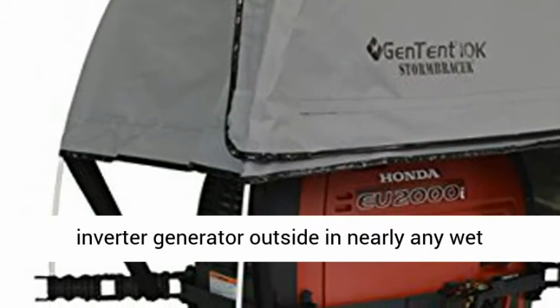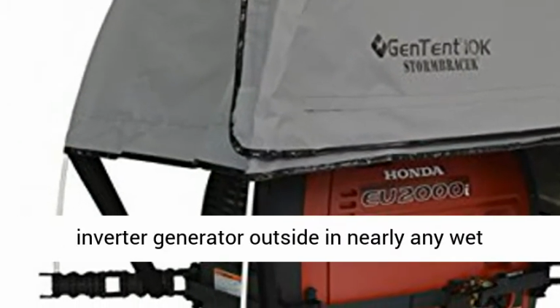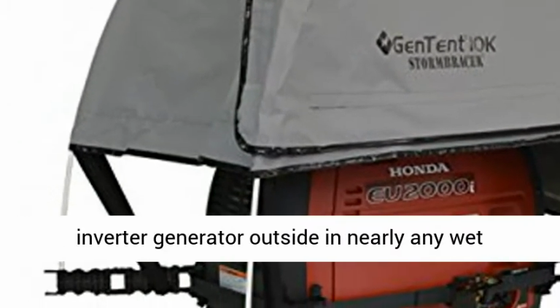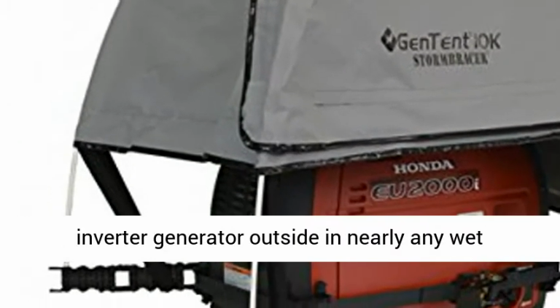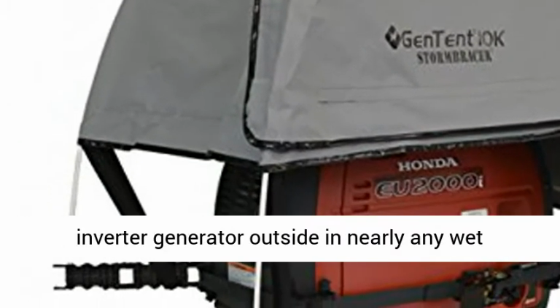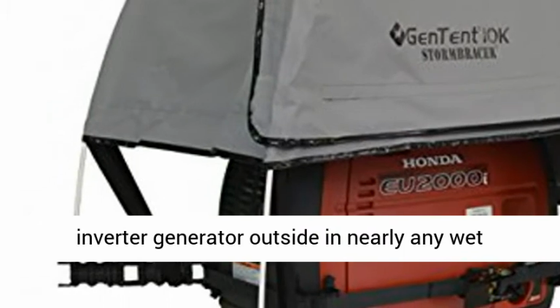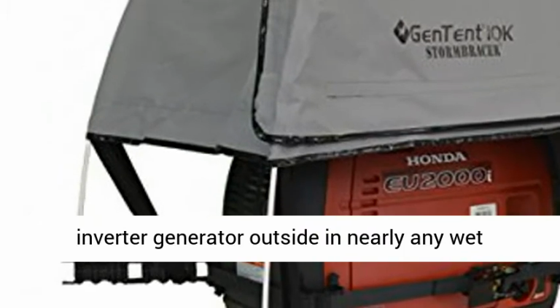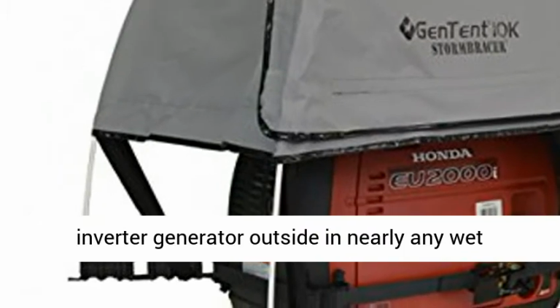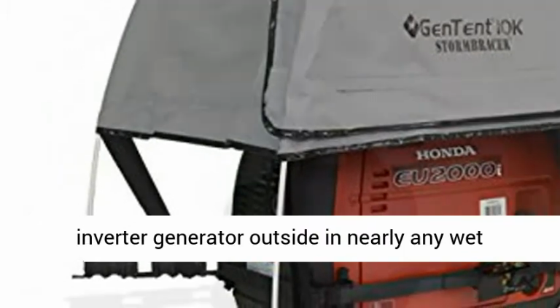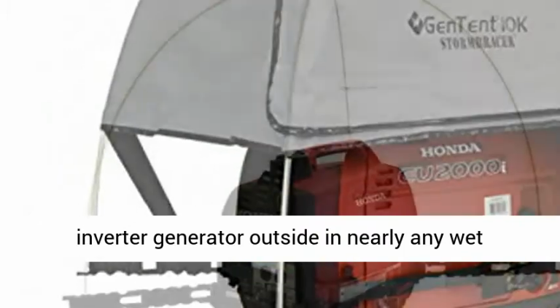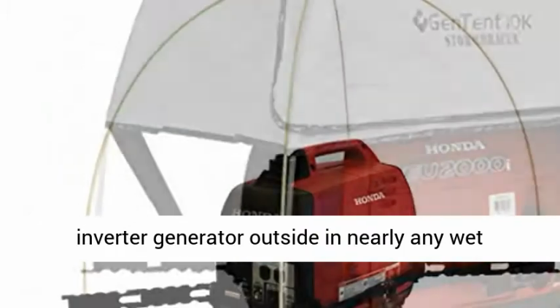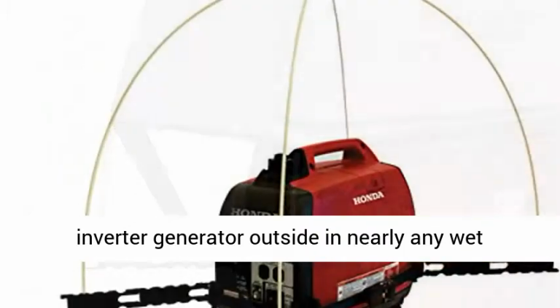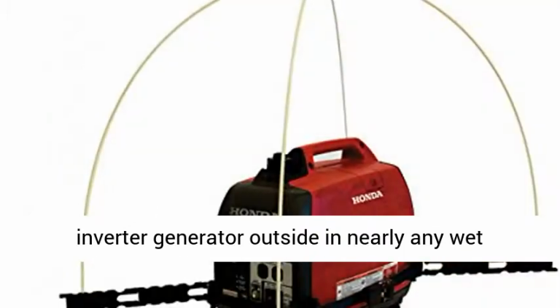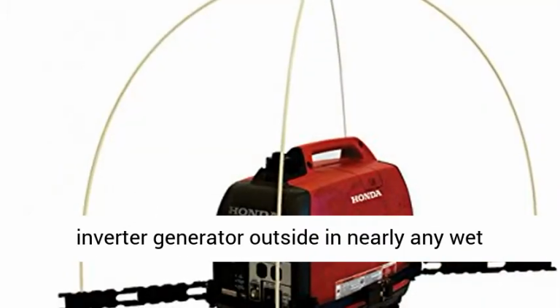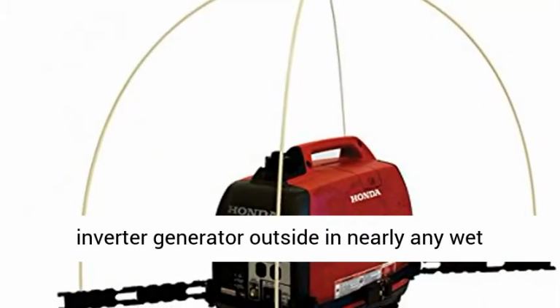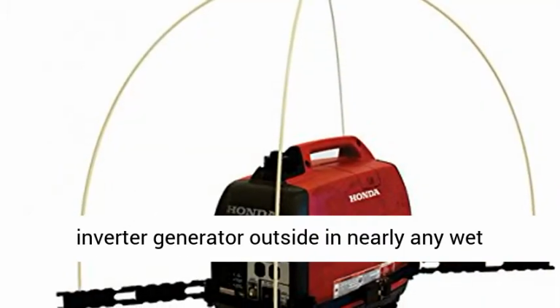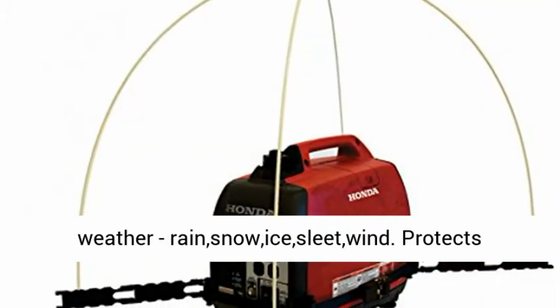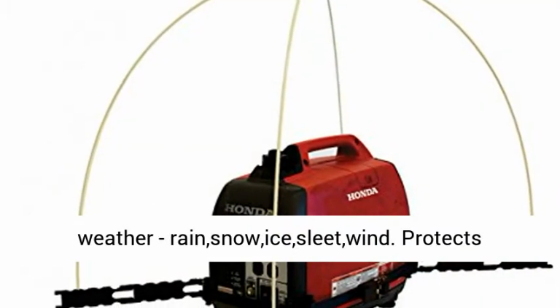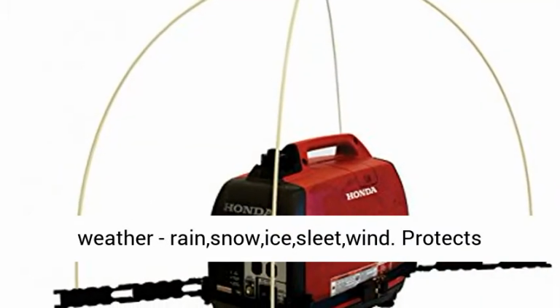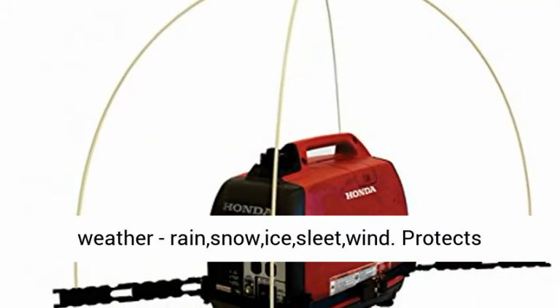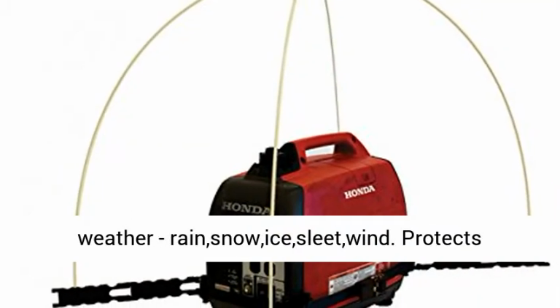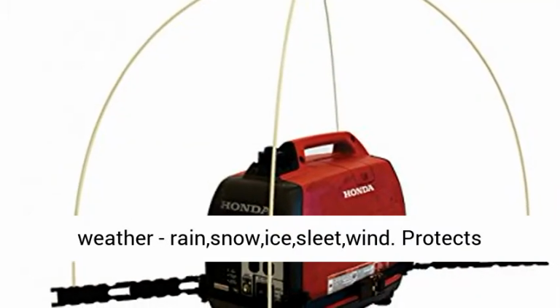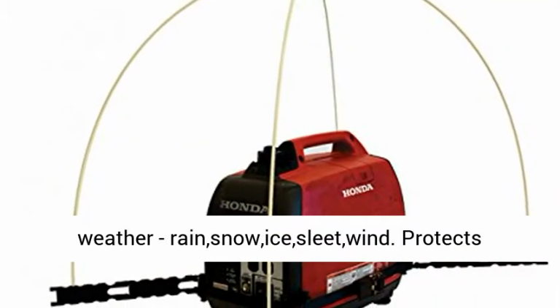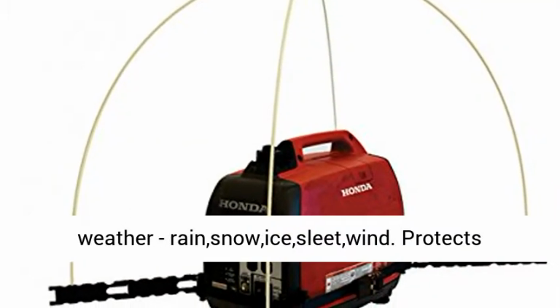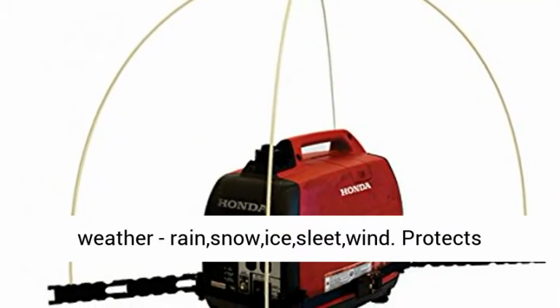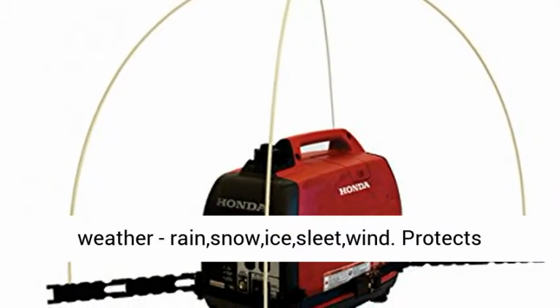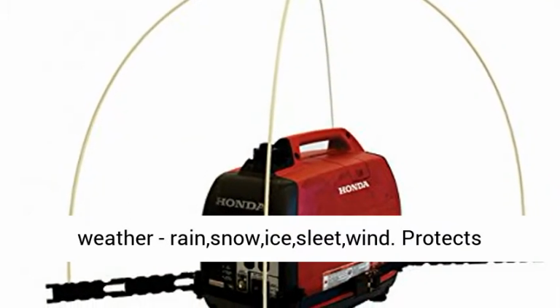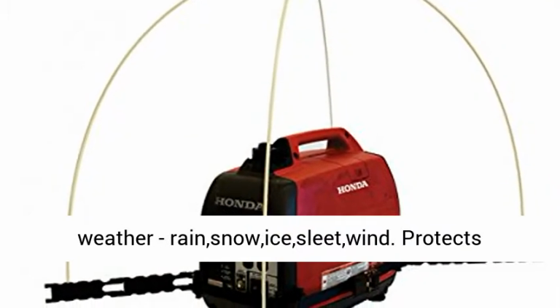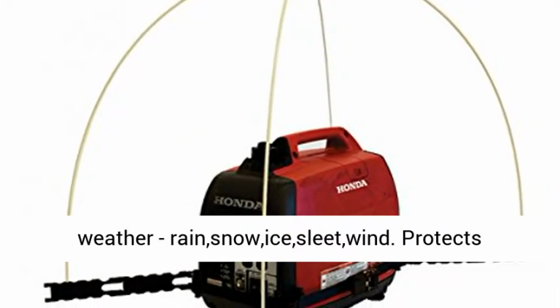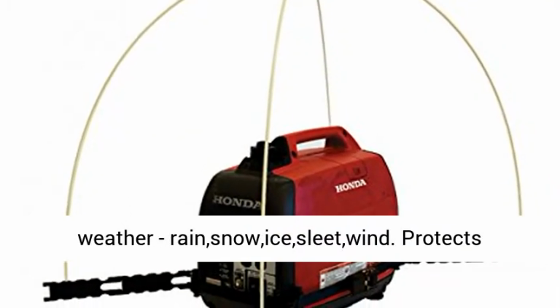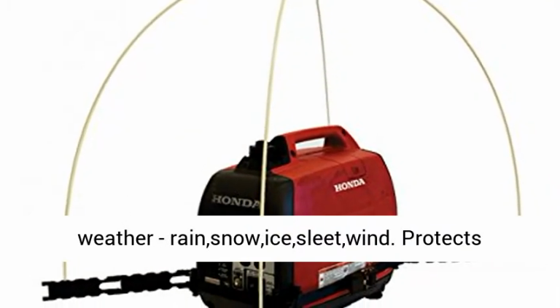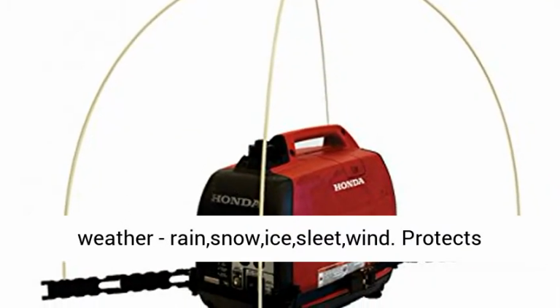Safely run your inverter generator outside in nearly any wet weather: rain, snow, ice, sleet, wind.